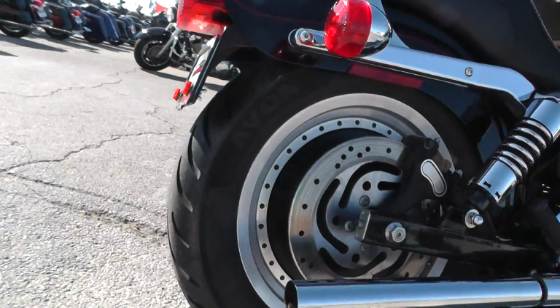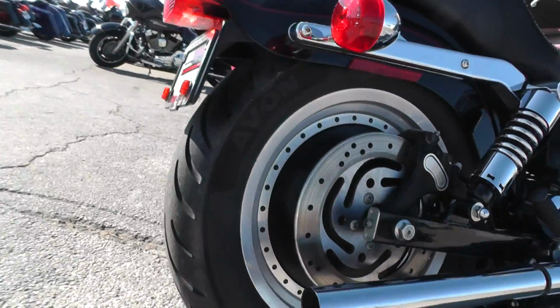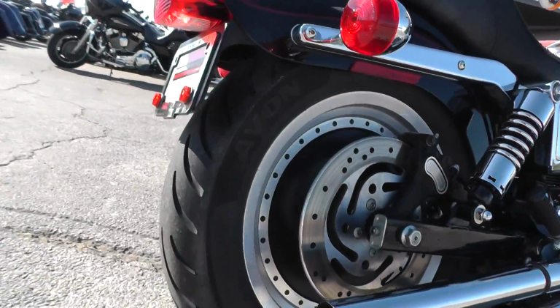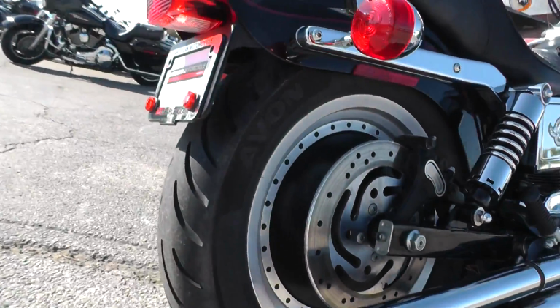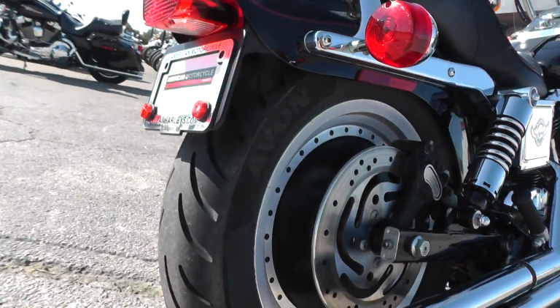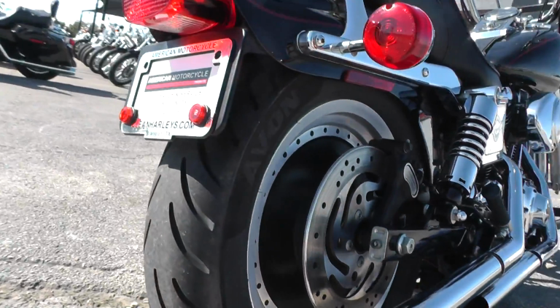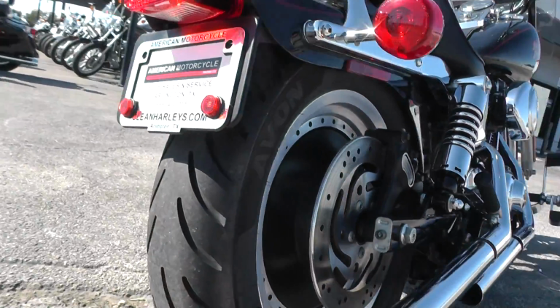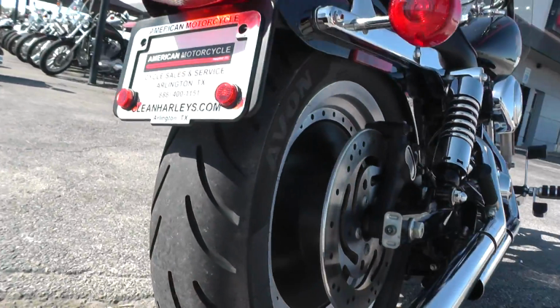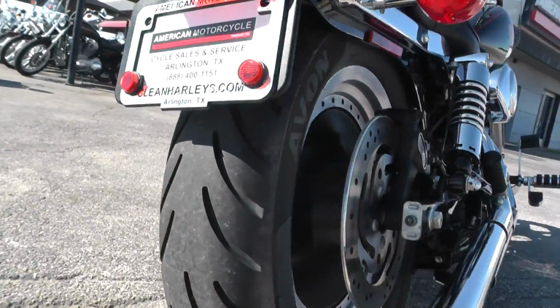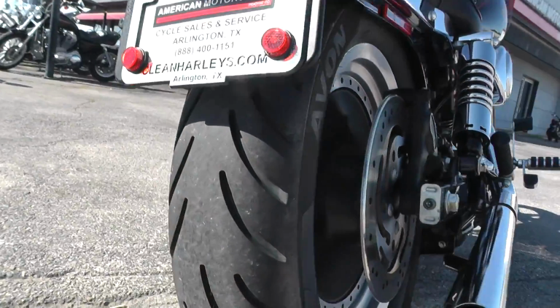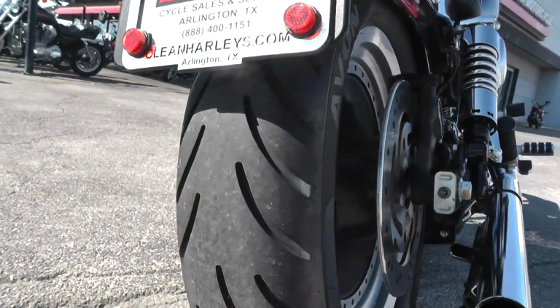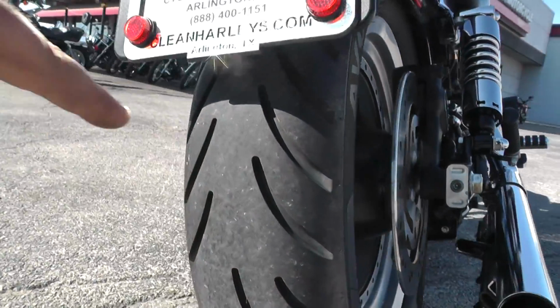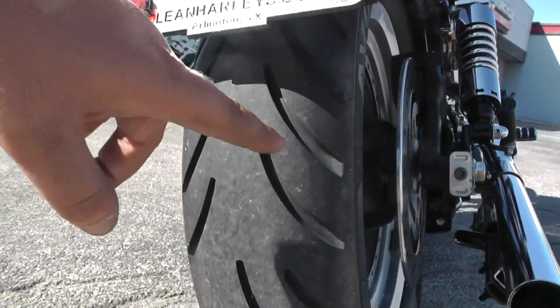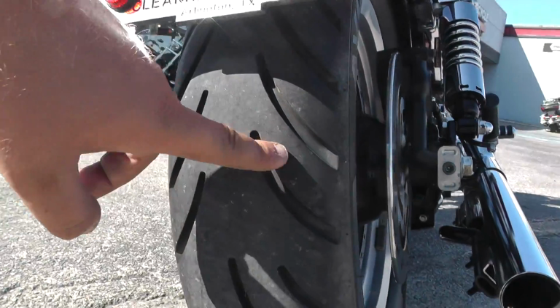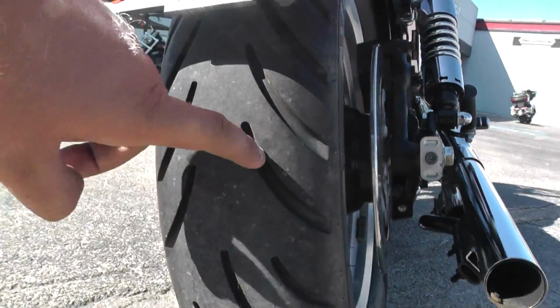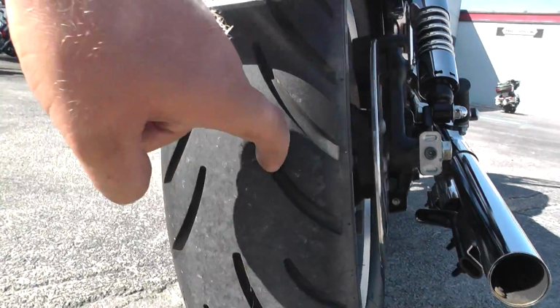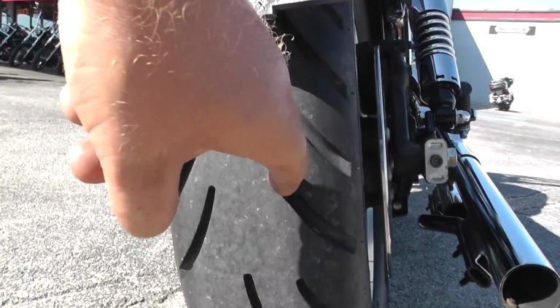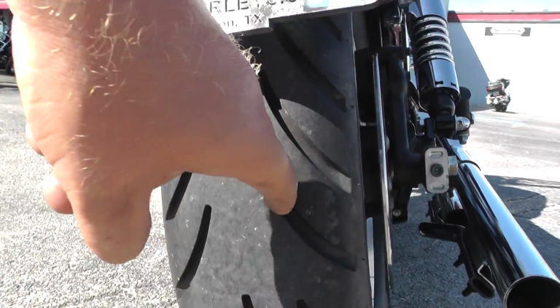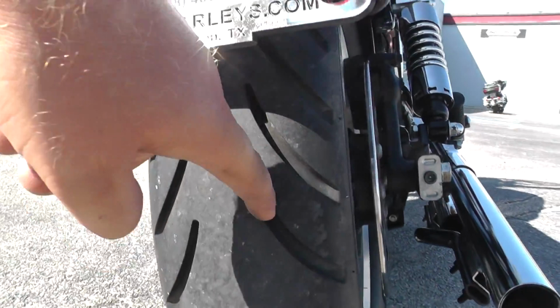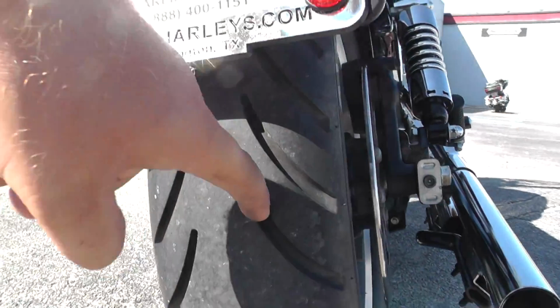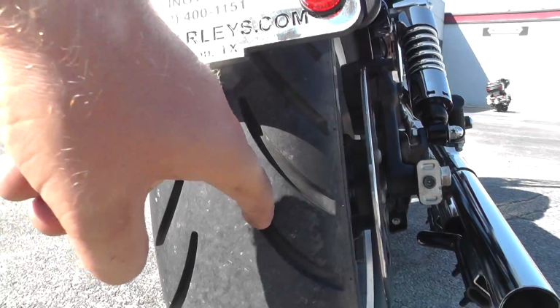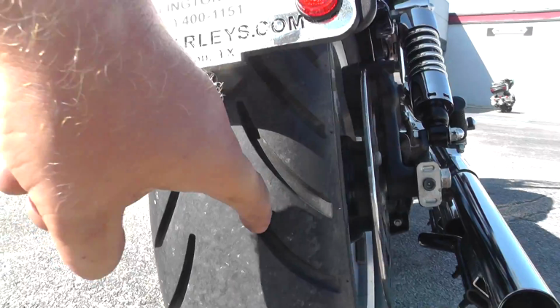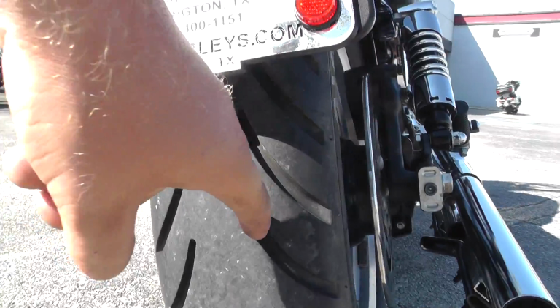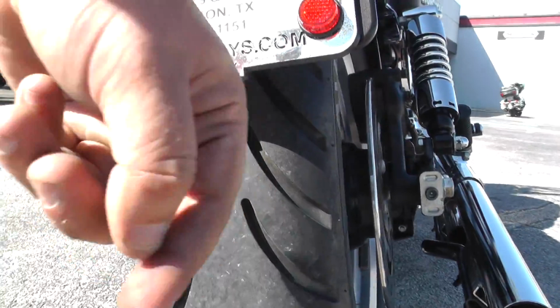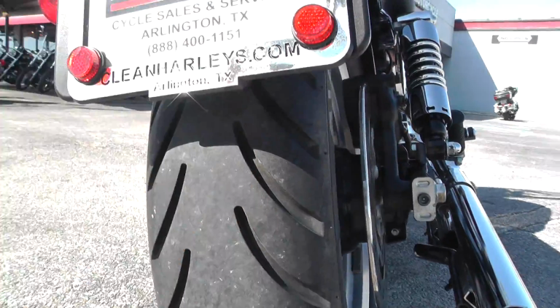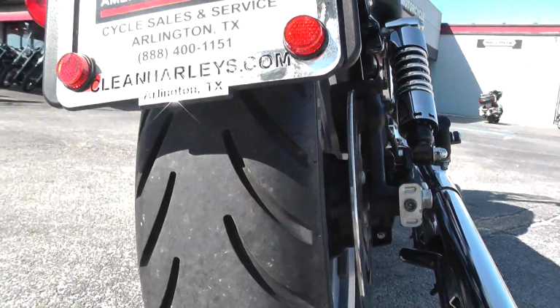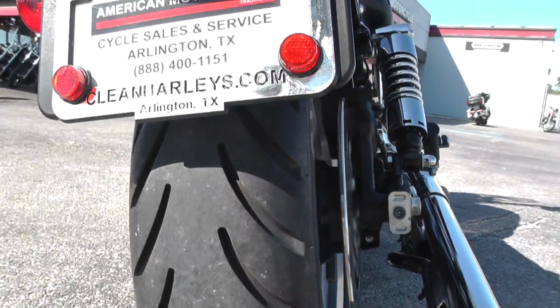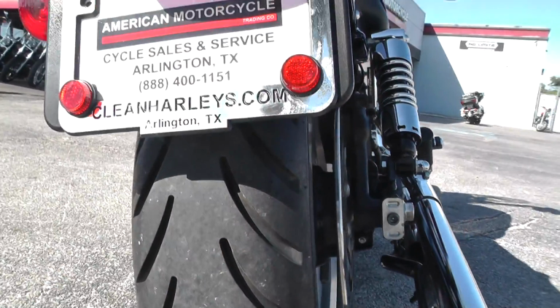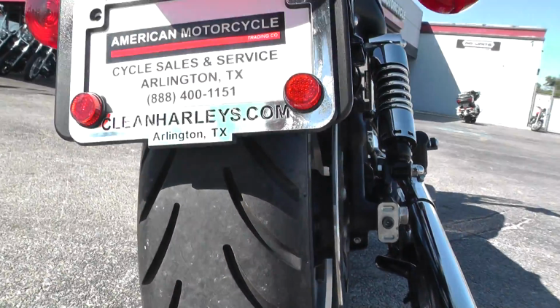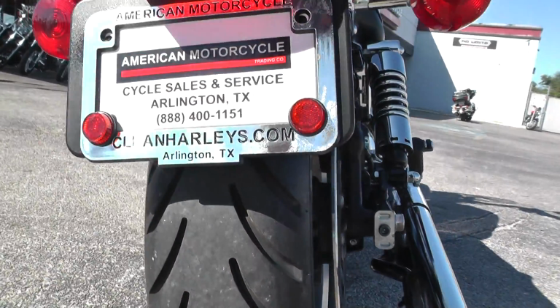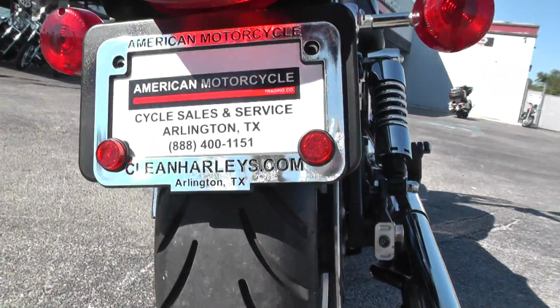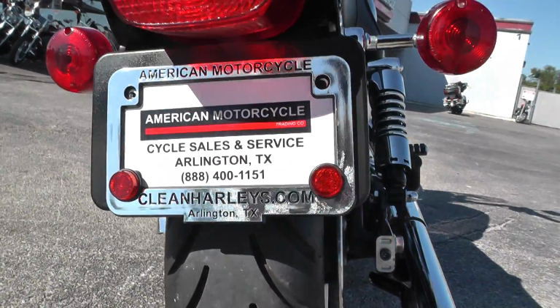Good Avon tire in the rear. Looks pretty much brand new — it's got a ton of tread left on it.